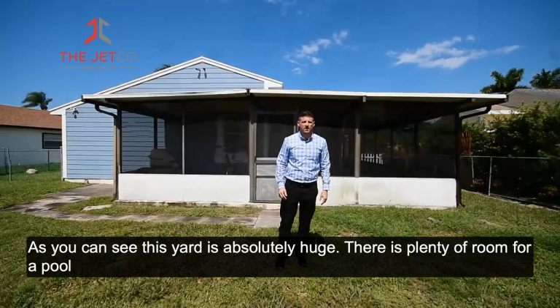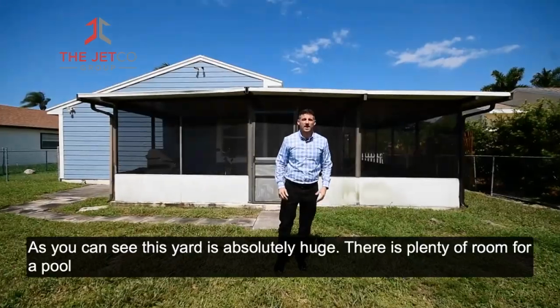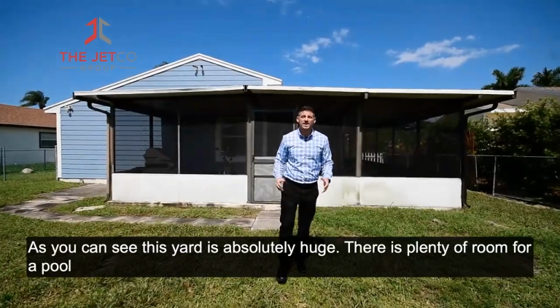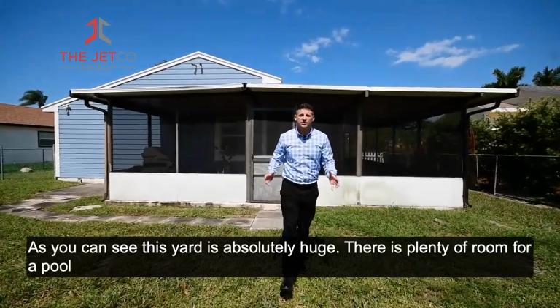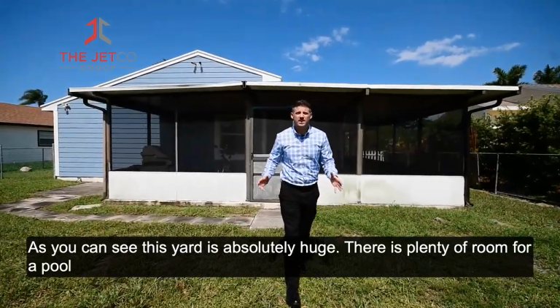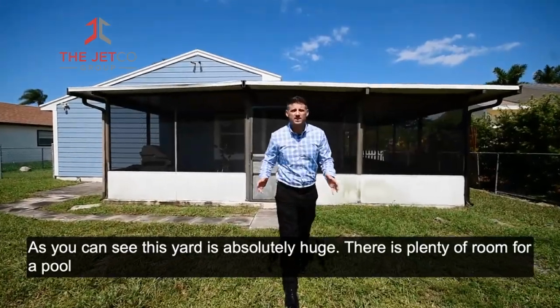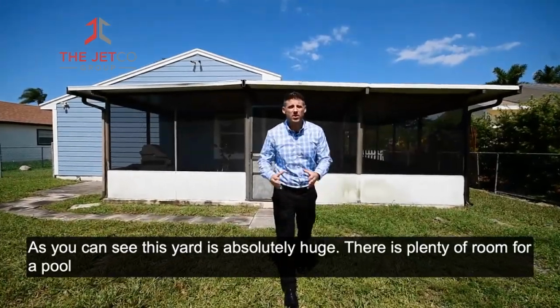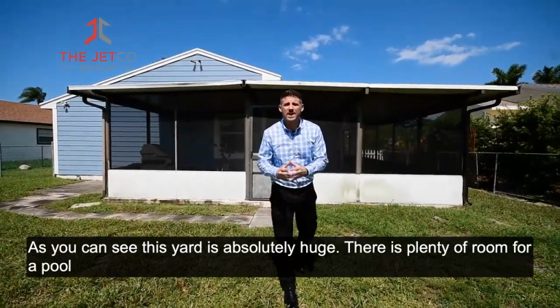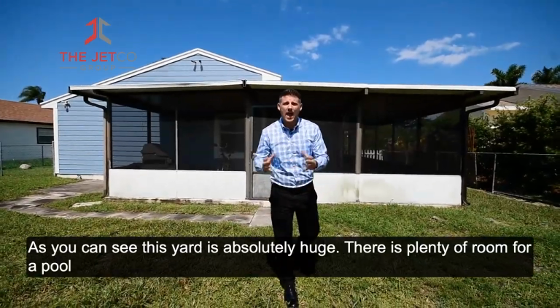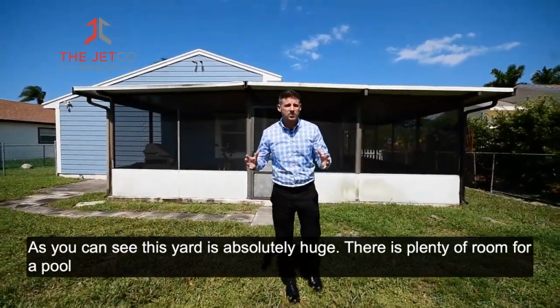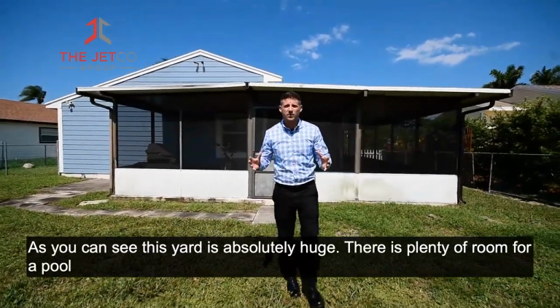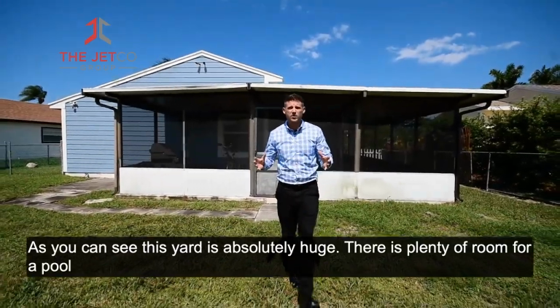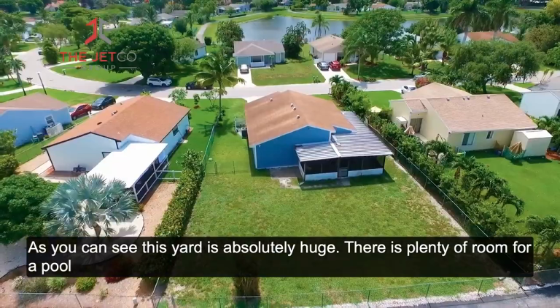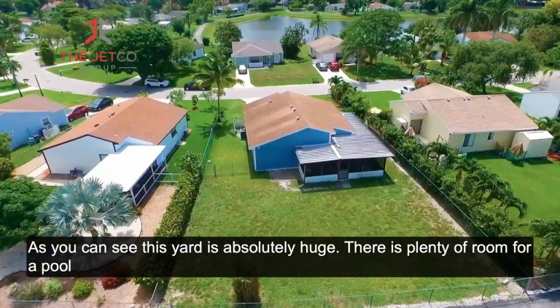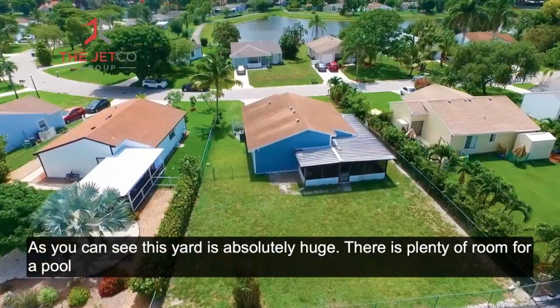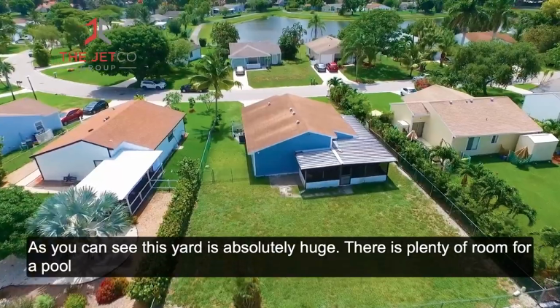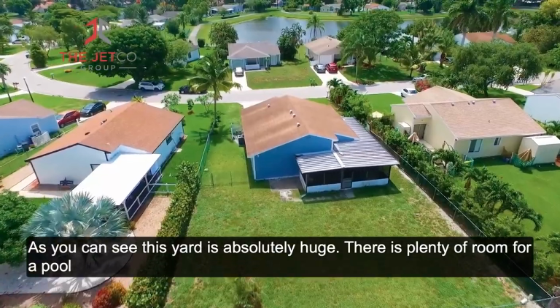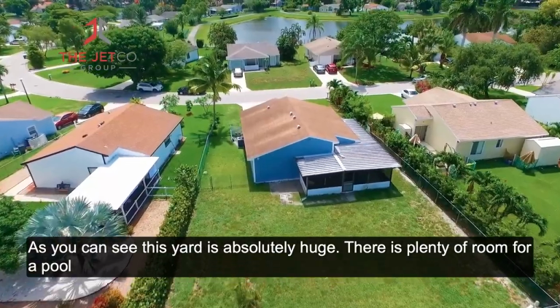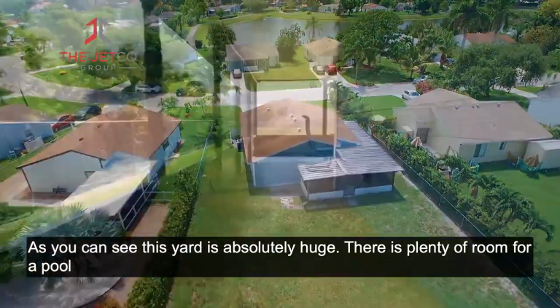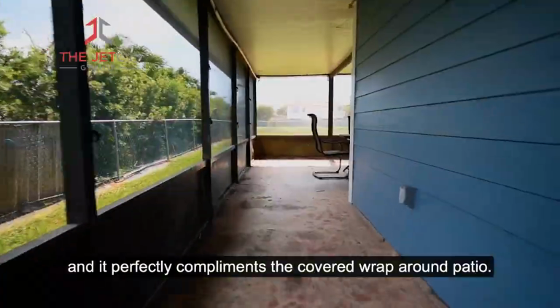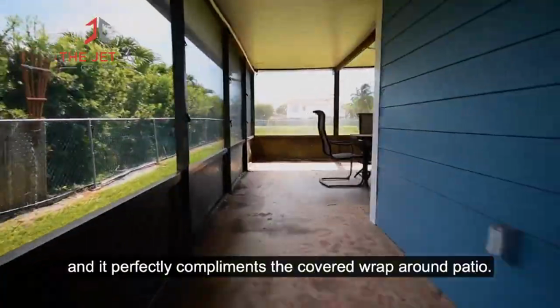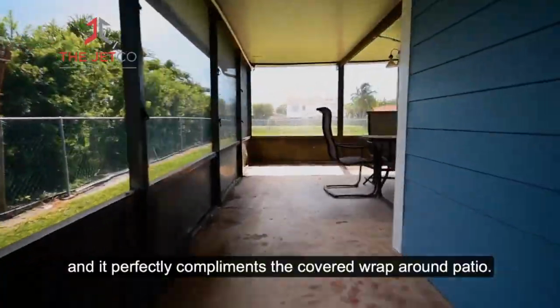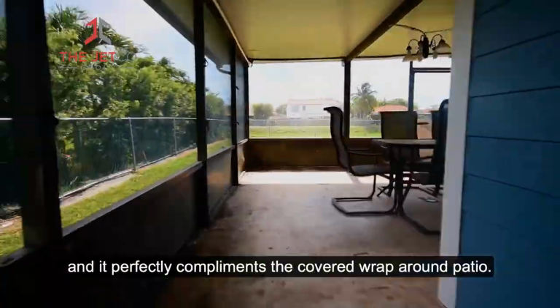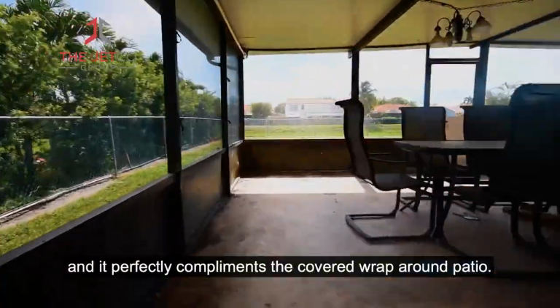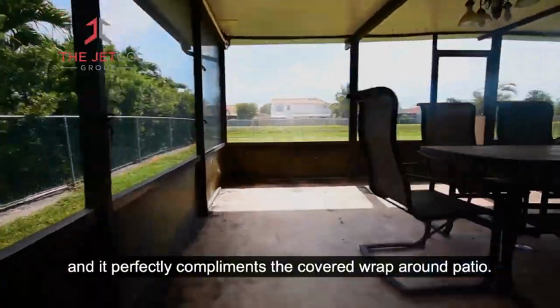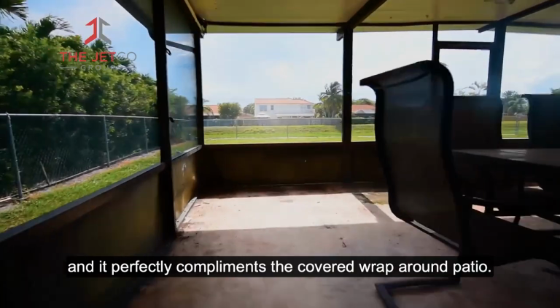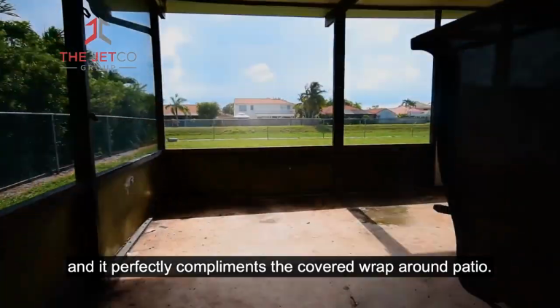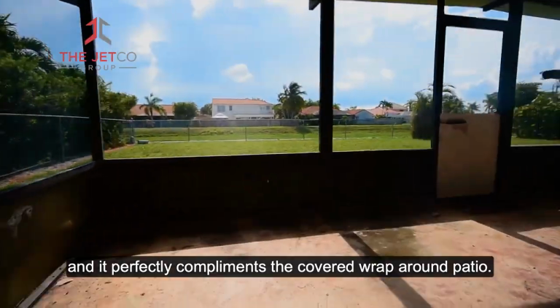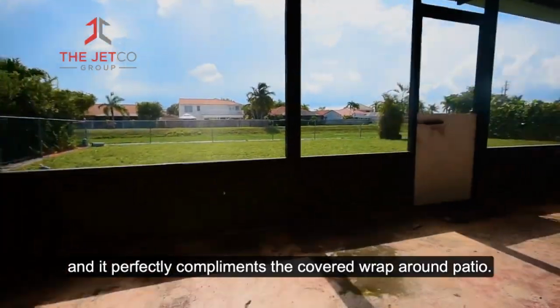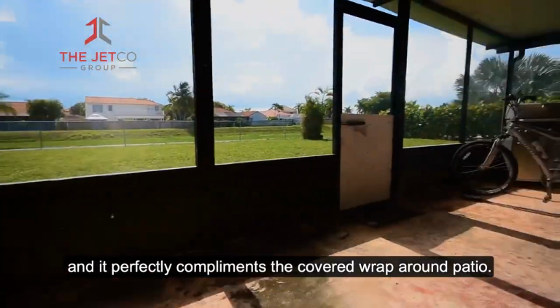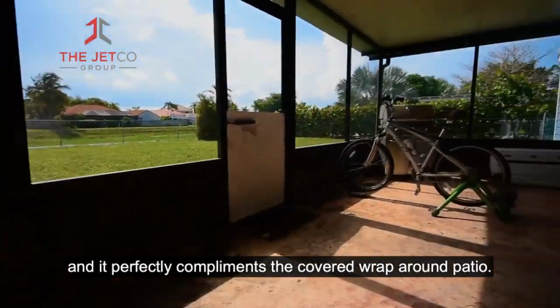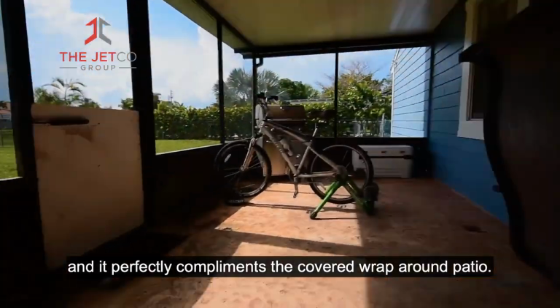And as you can see, this yard is absolutely huge. There's plenty of room for a pool and it perfectly complements the covered wrap-around patio.